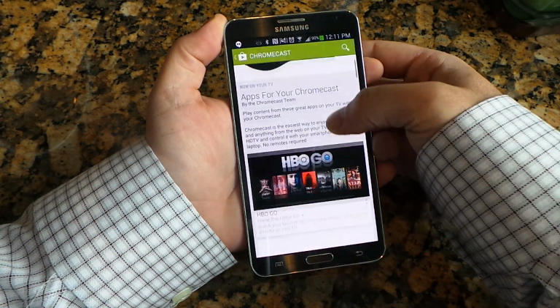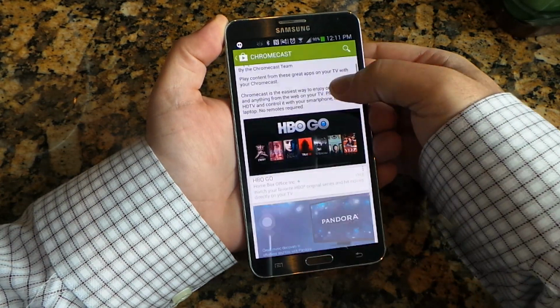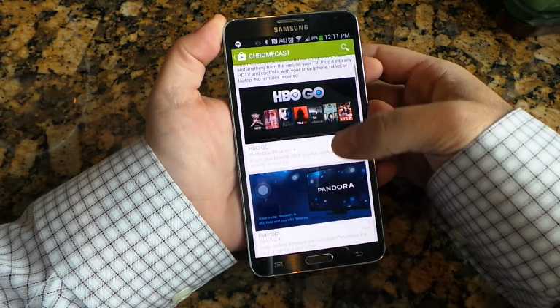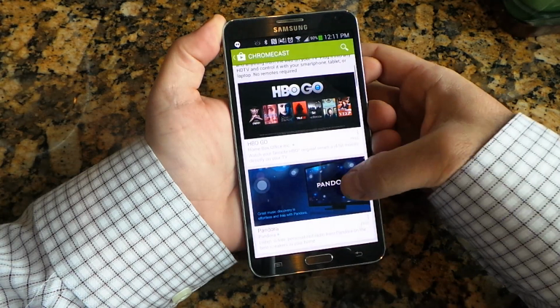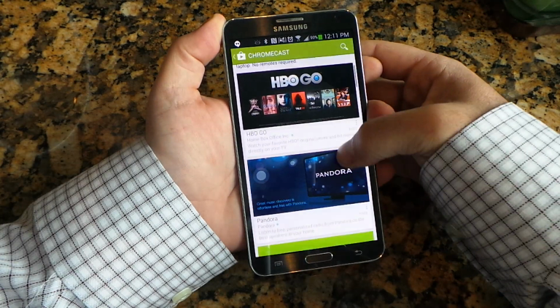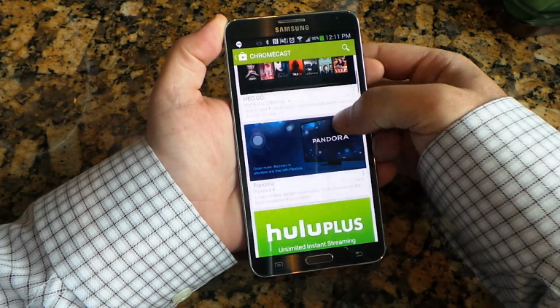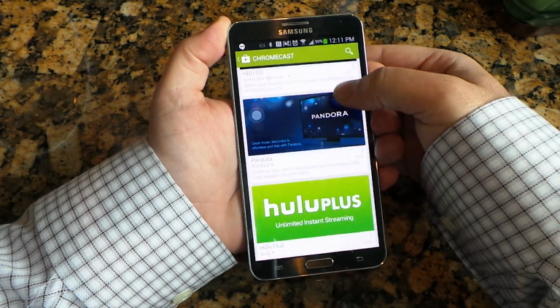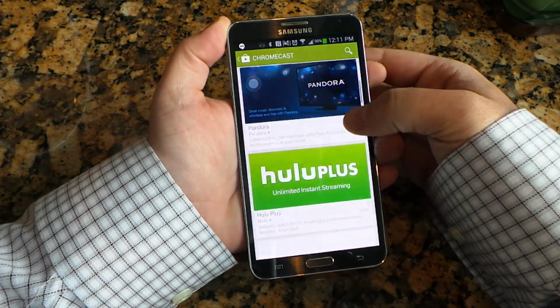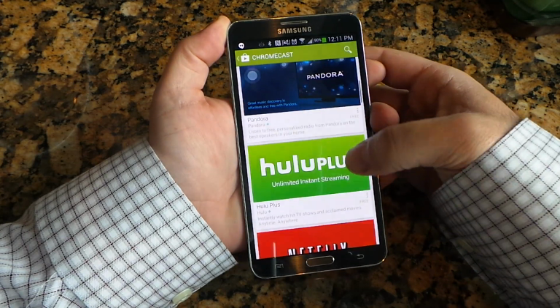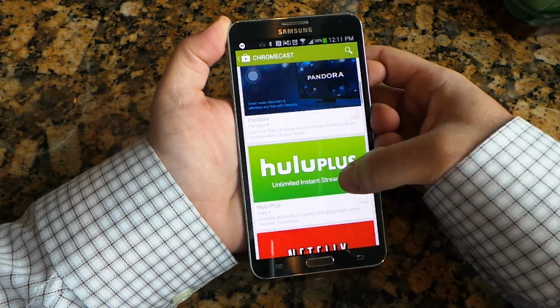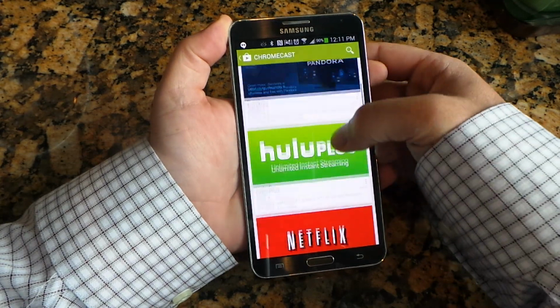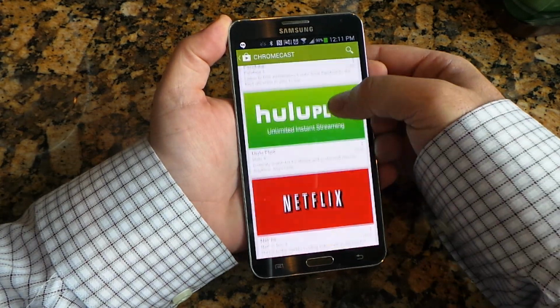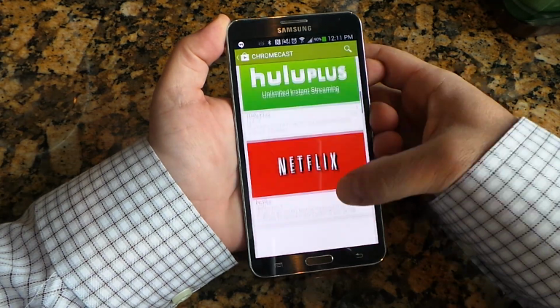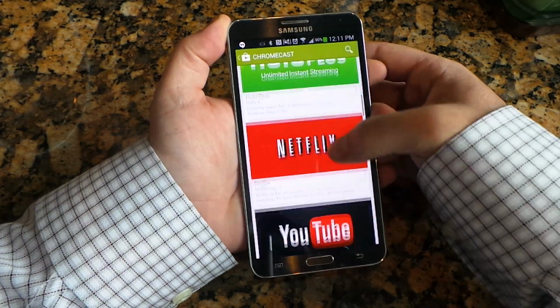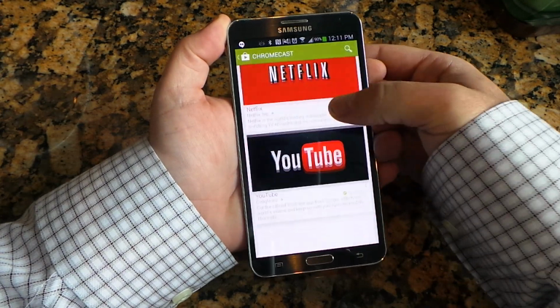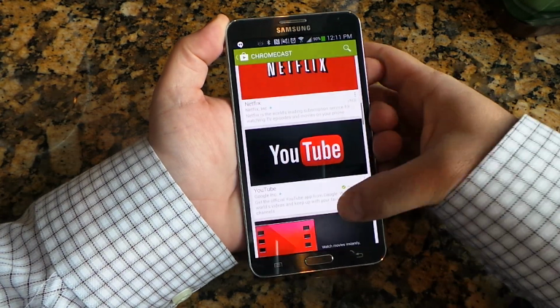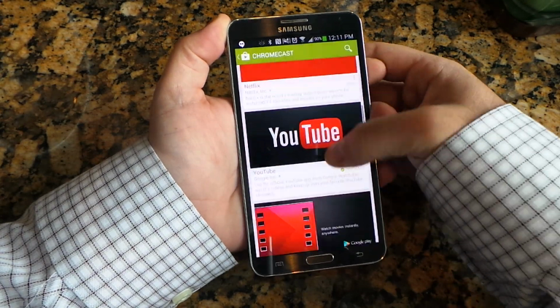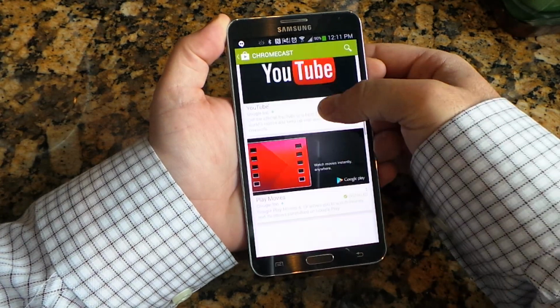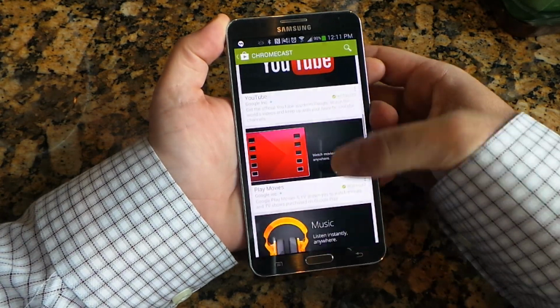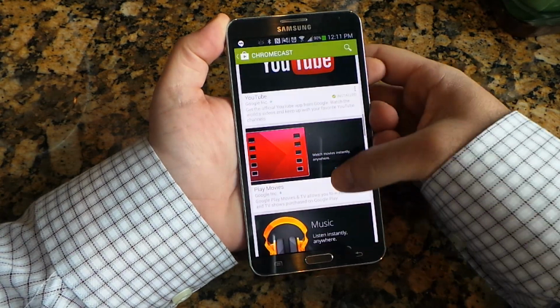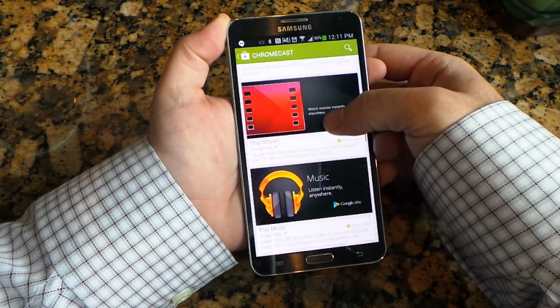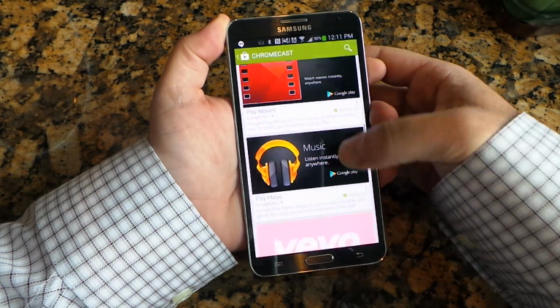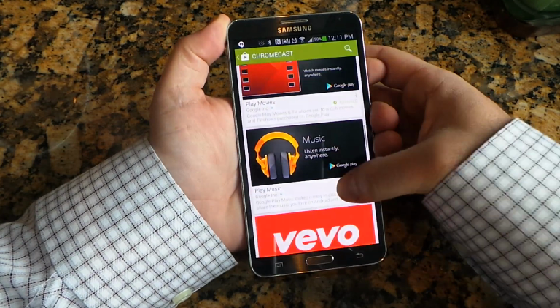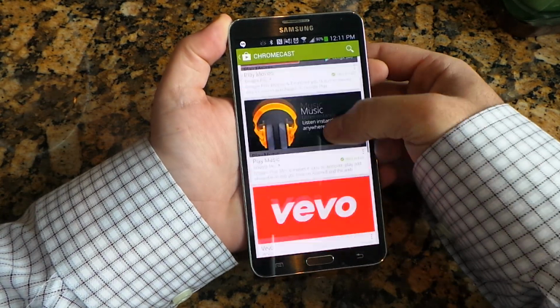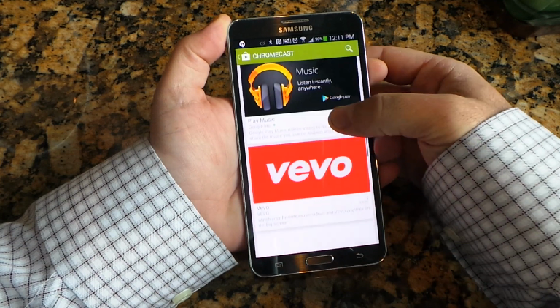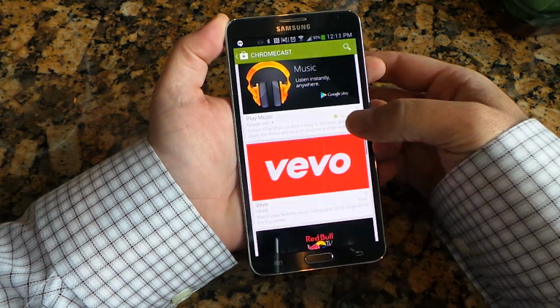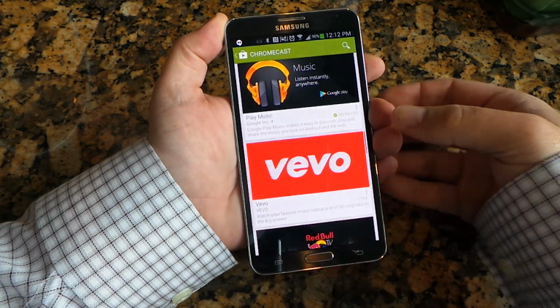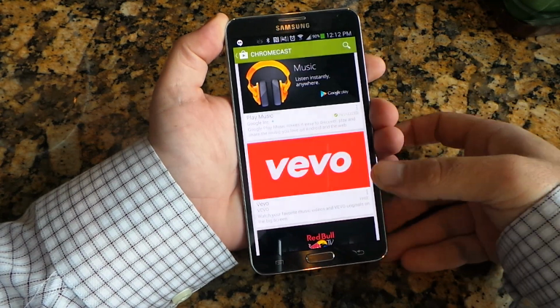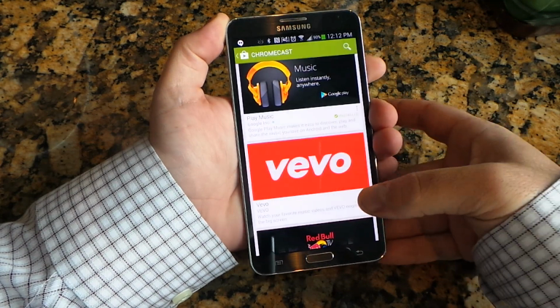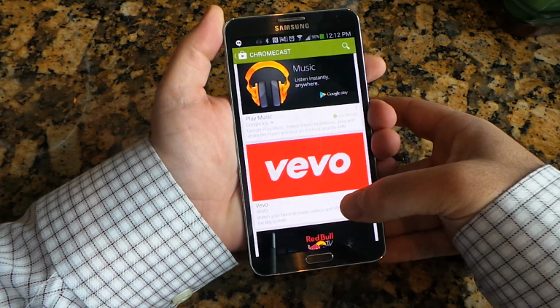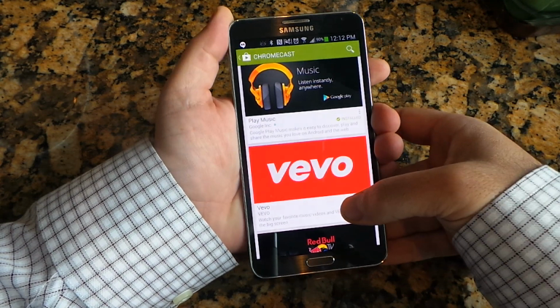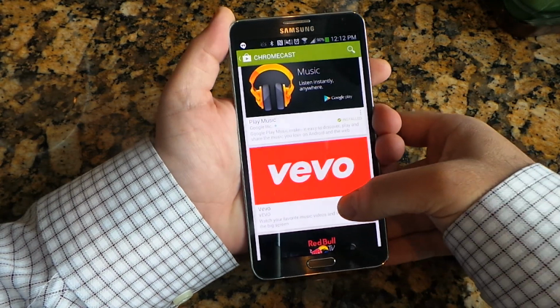And then you've got HBO Go, Pandora, Hulu Plus, Netflix, YouTube, Play Movies, and Music, and then here are the new ones.